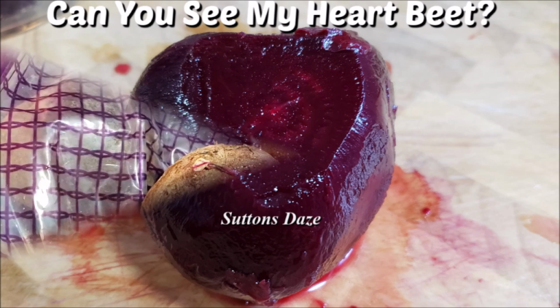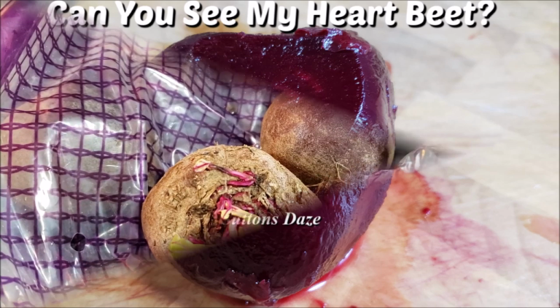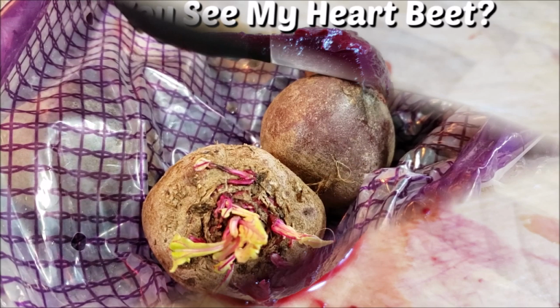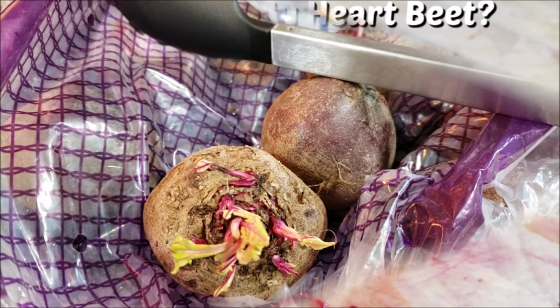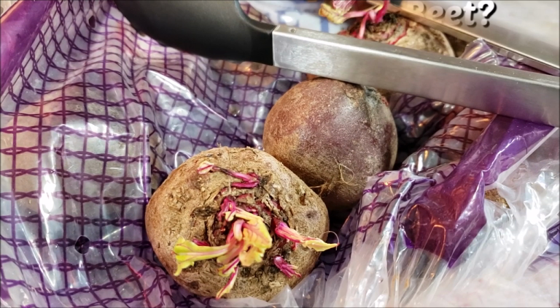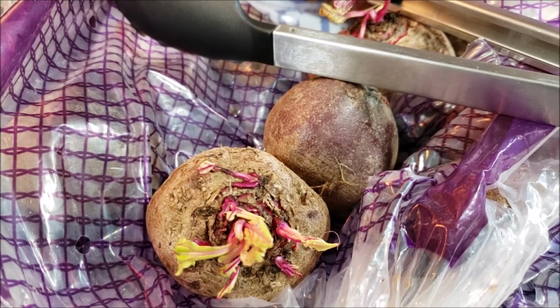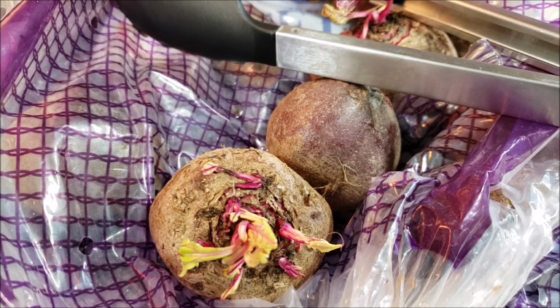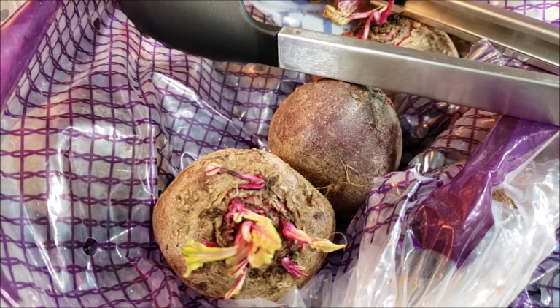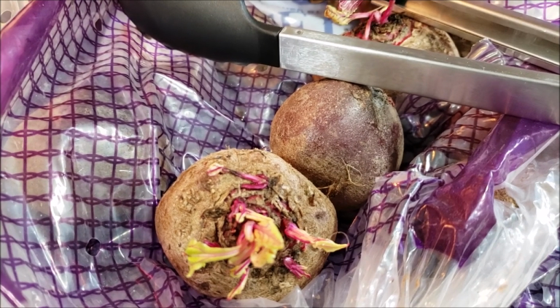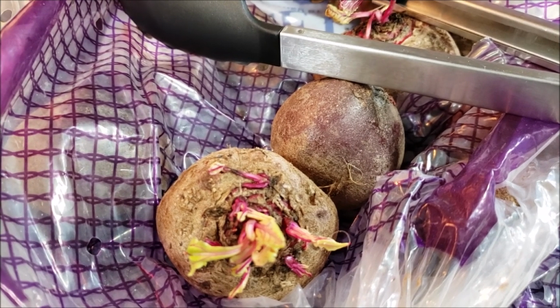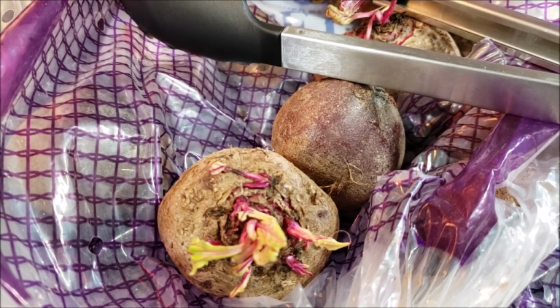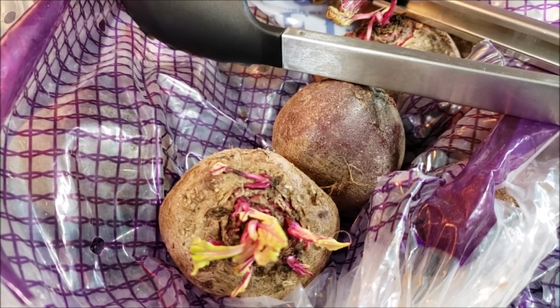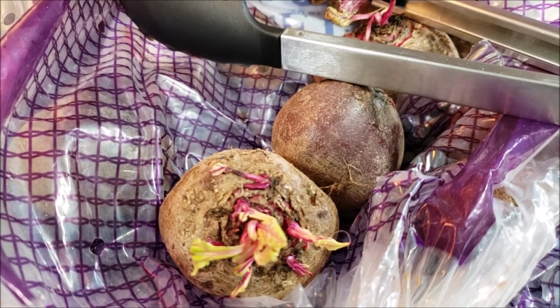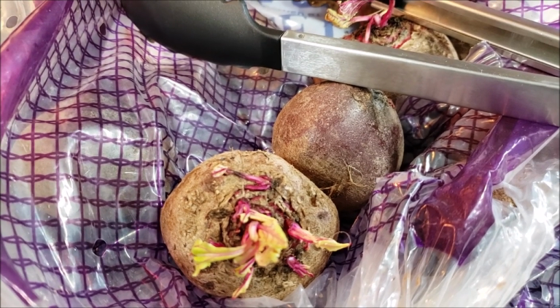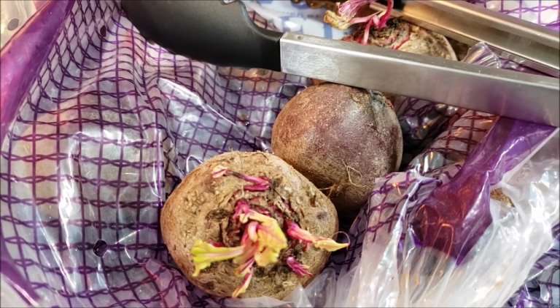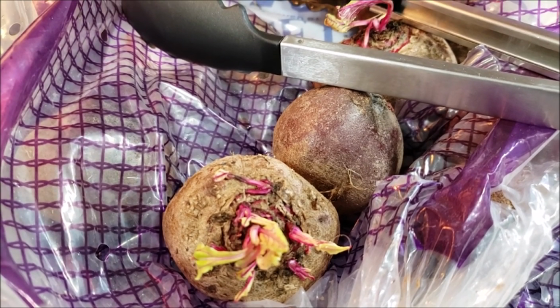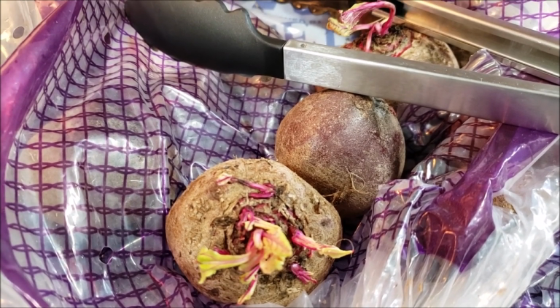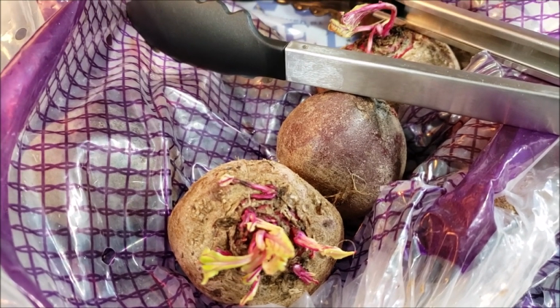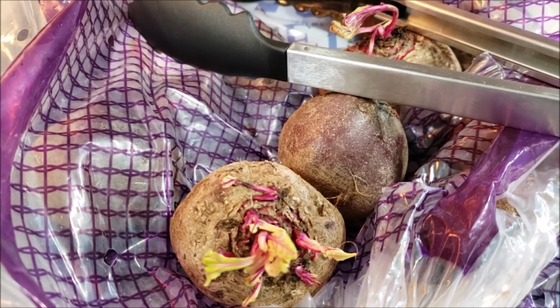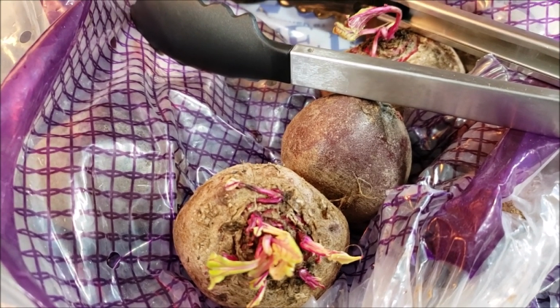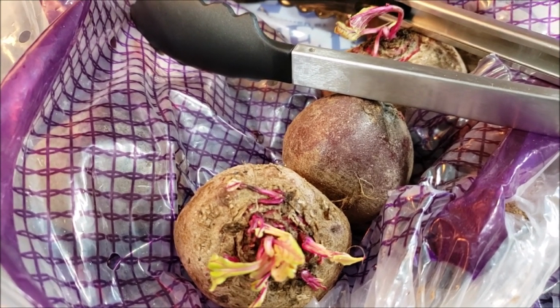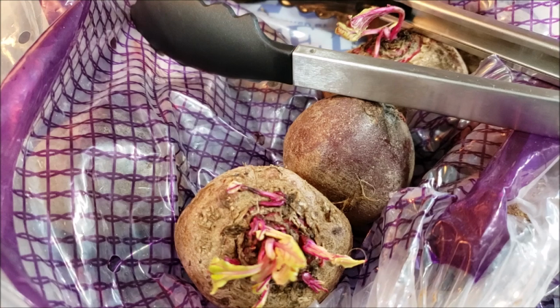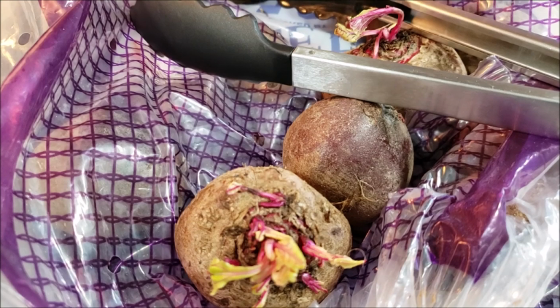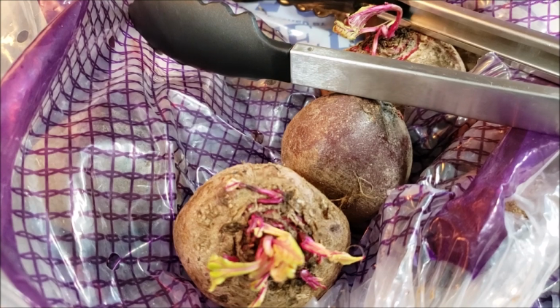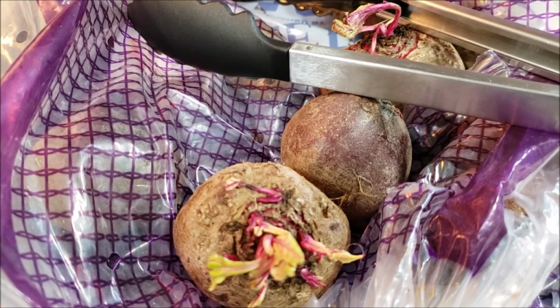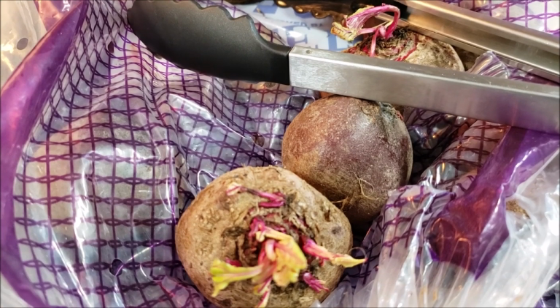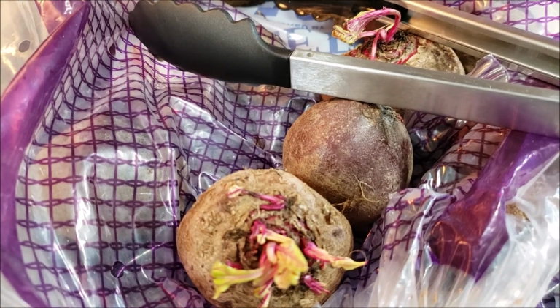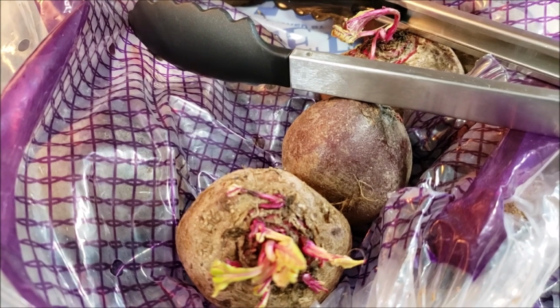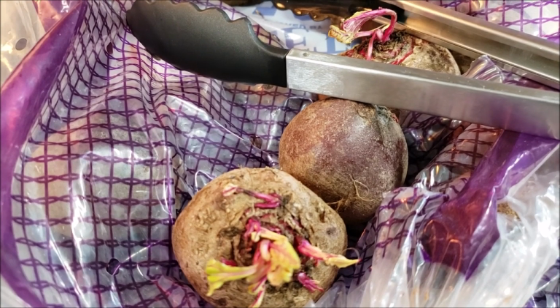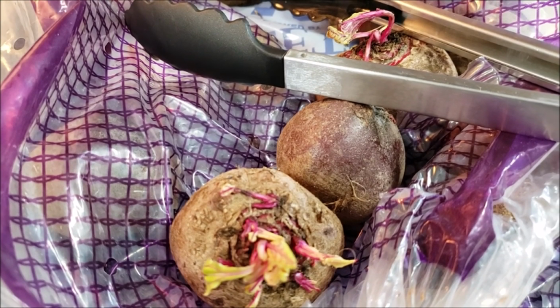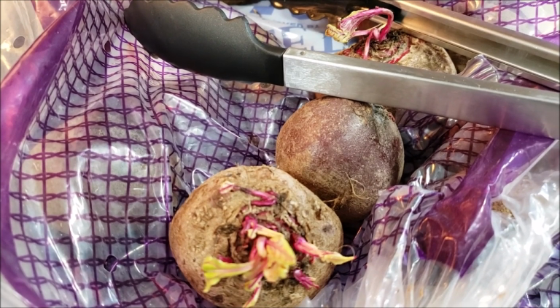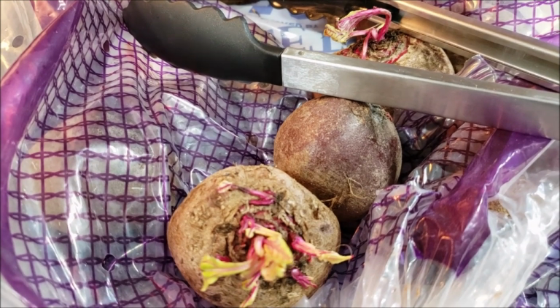Hello everybody, and welcome to Sutton's Days. Today we are pressure canning beets.